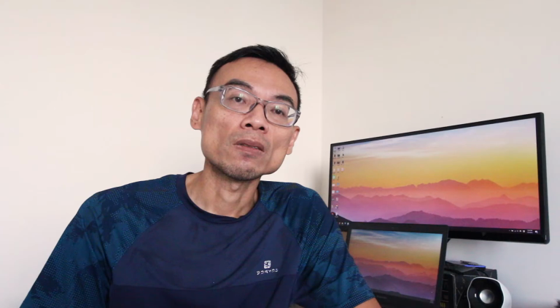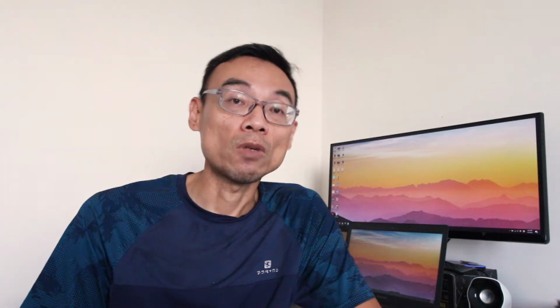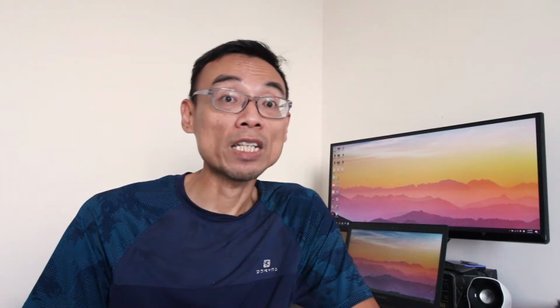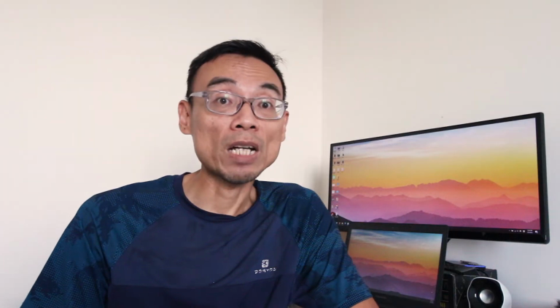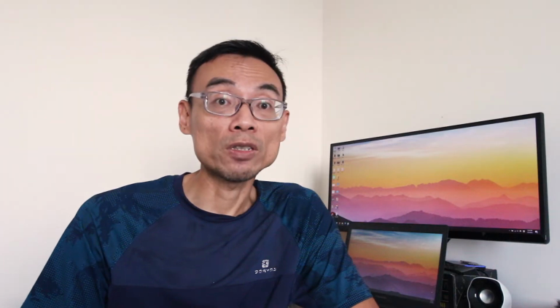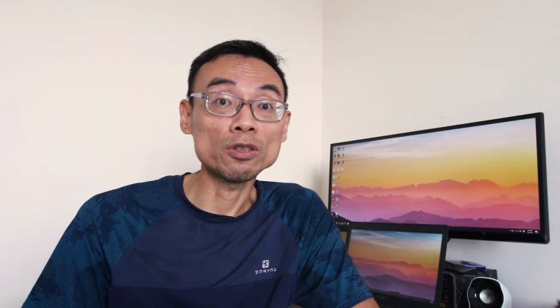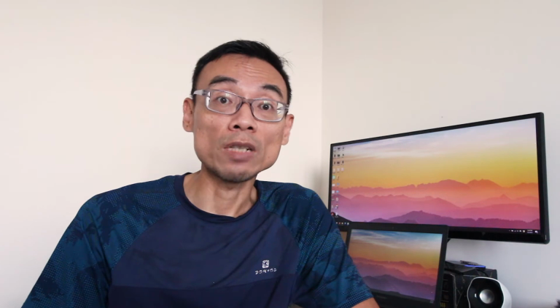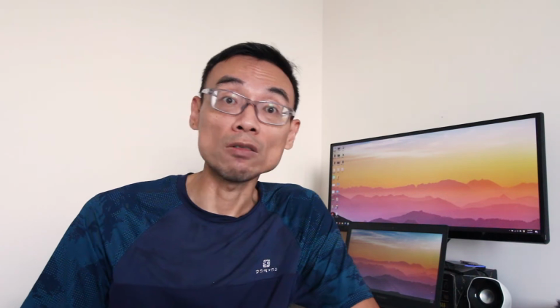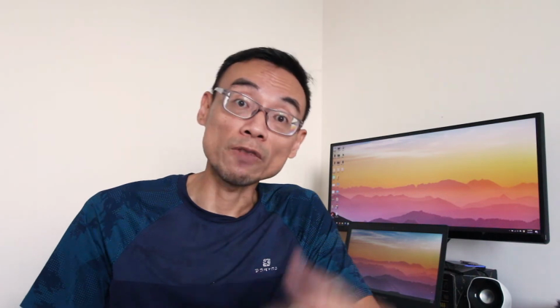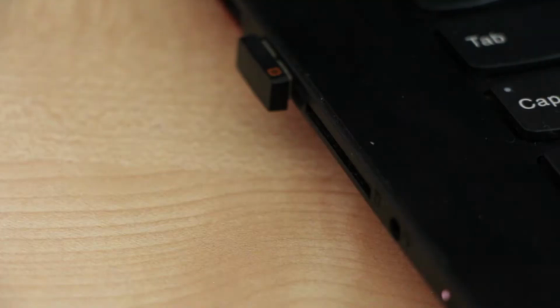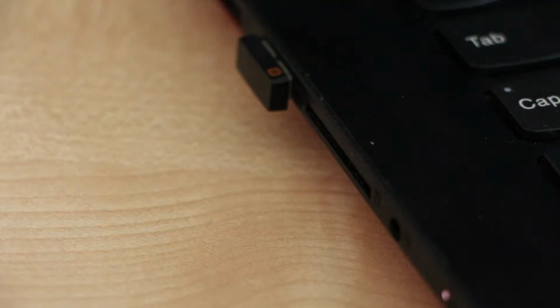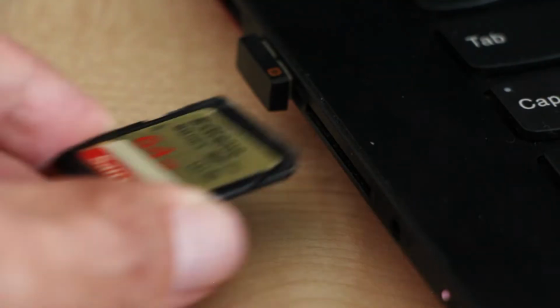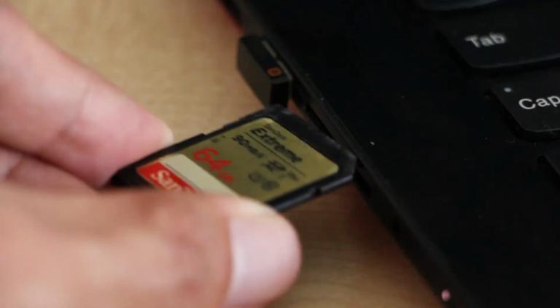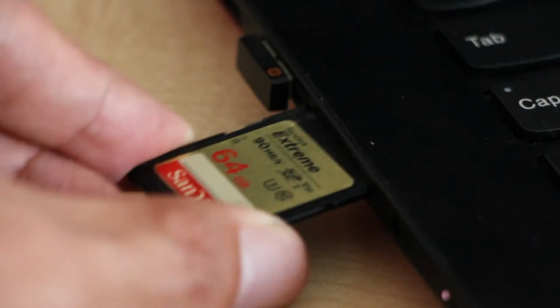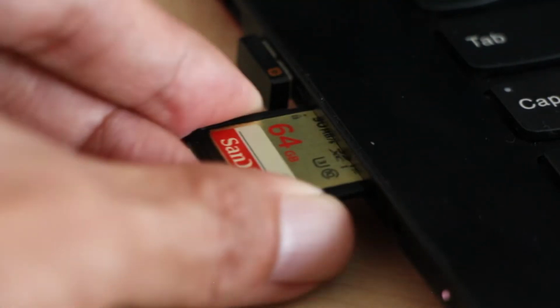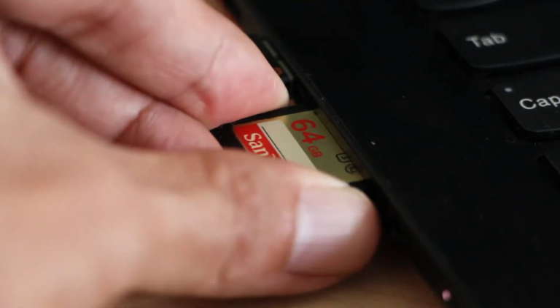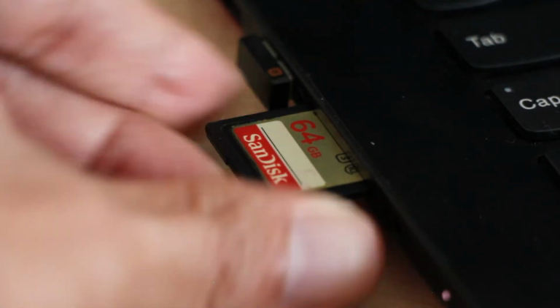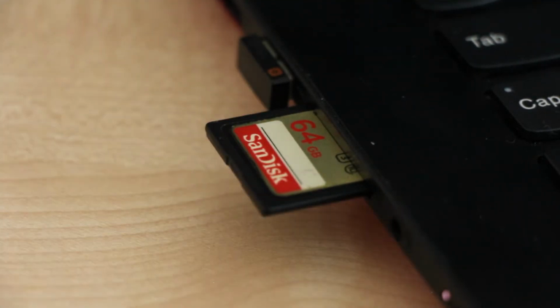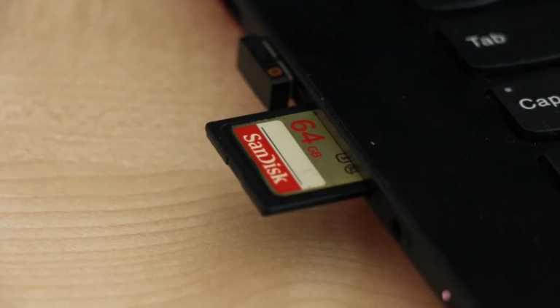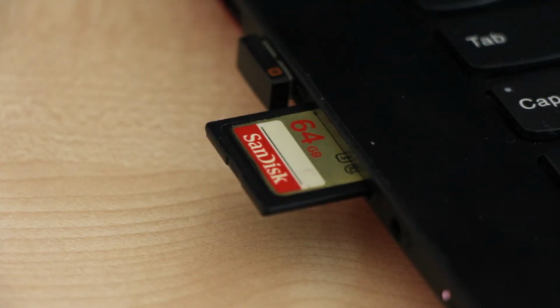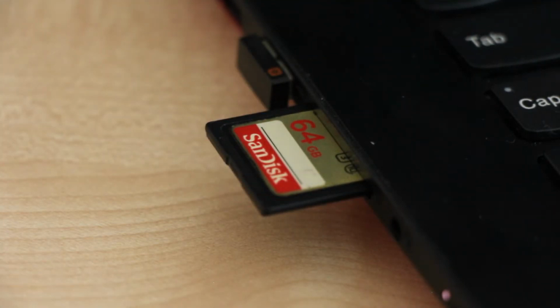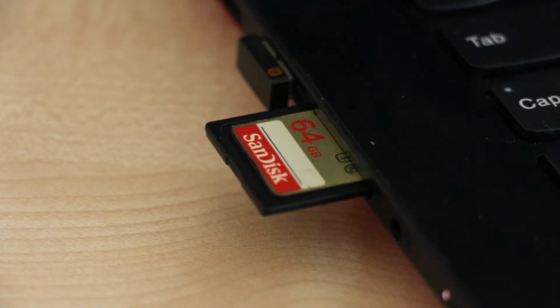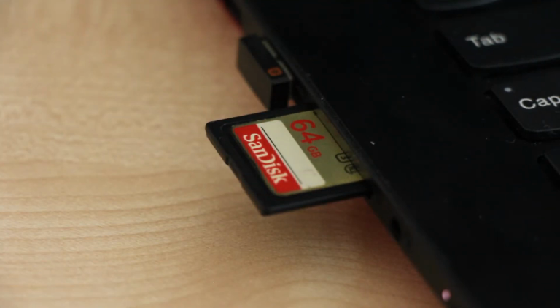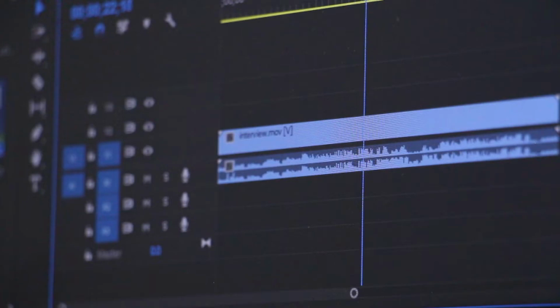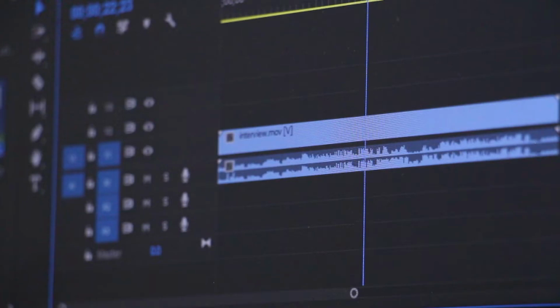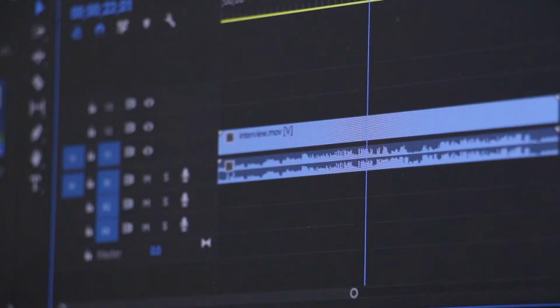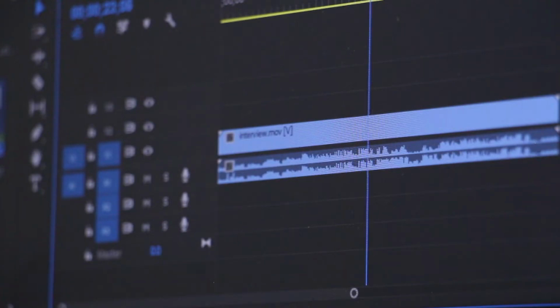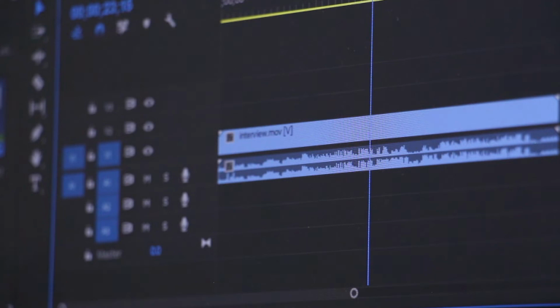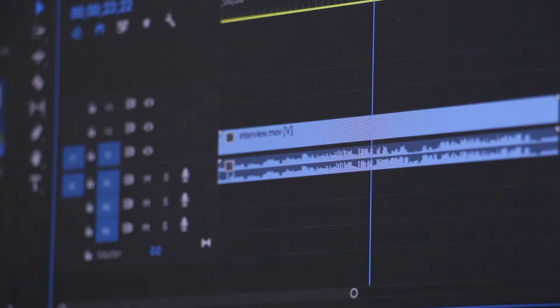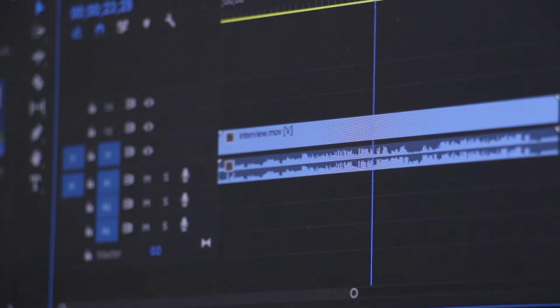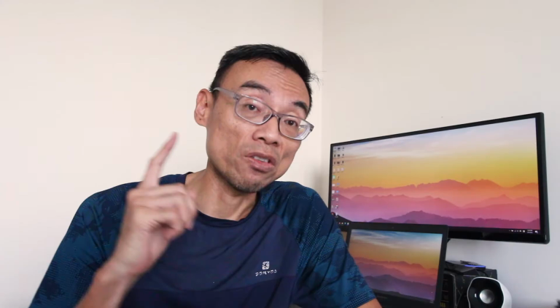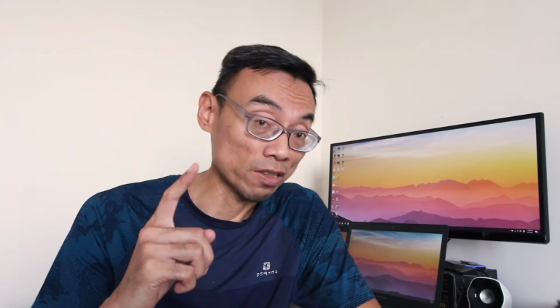One time after the shoot, I loaded the files to my computer and one of the interview files, the audio sounded really bad.